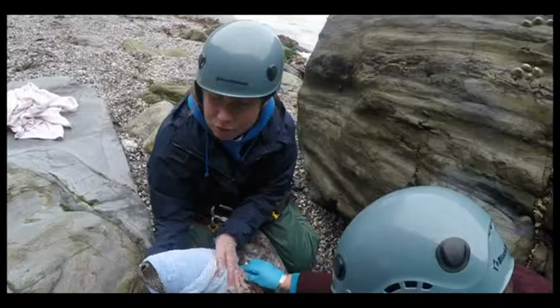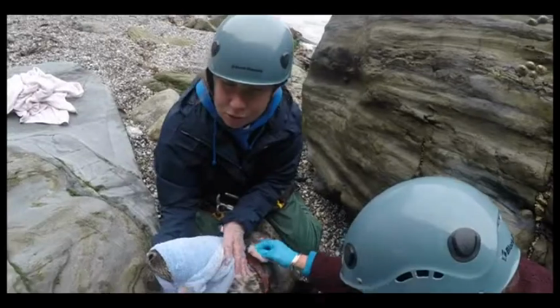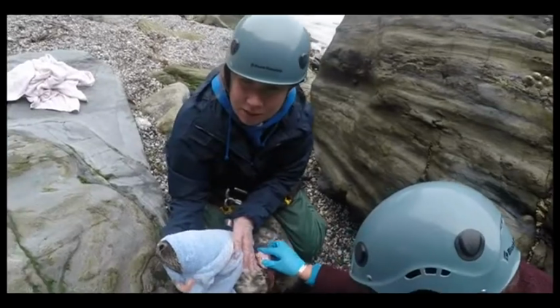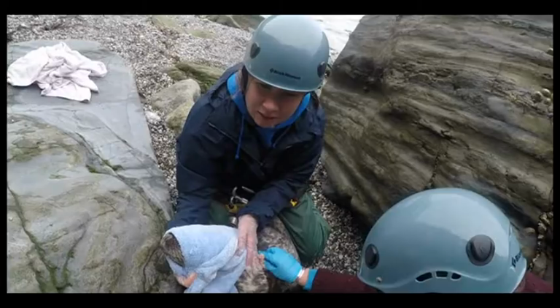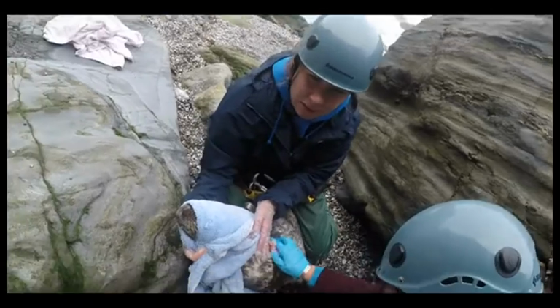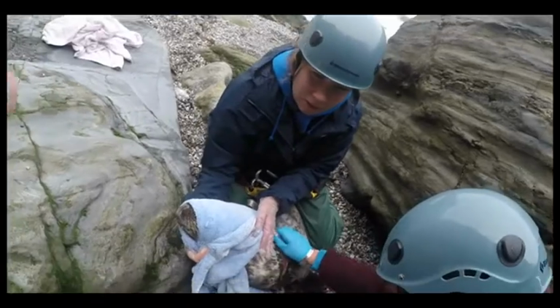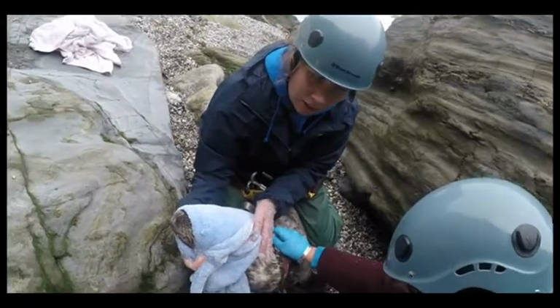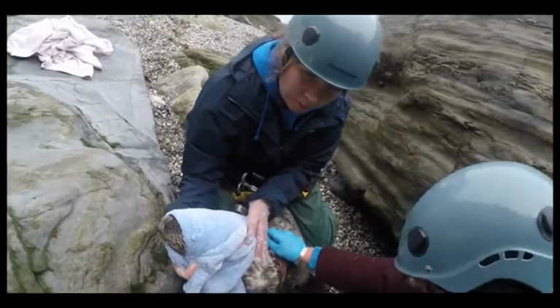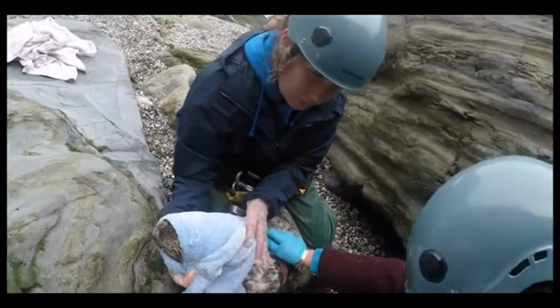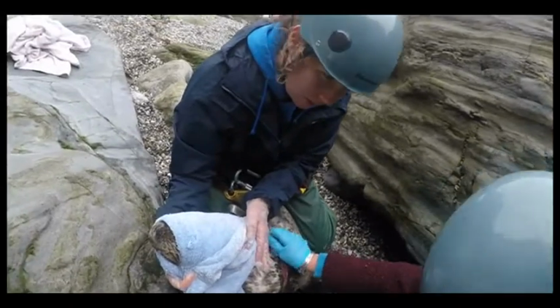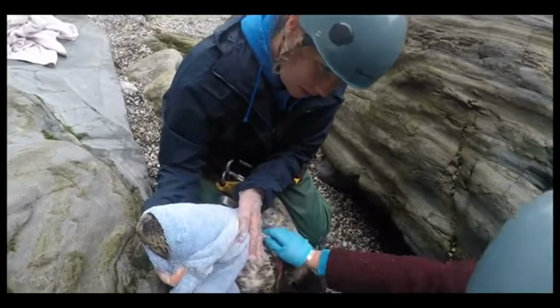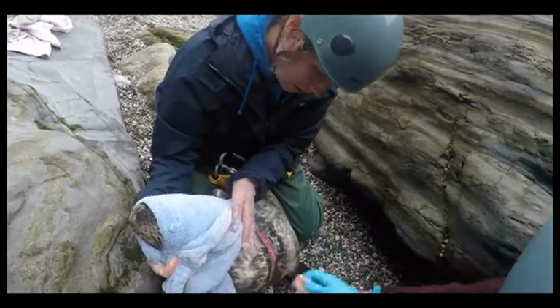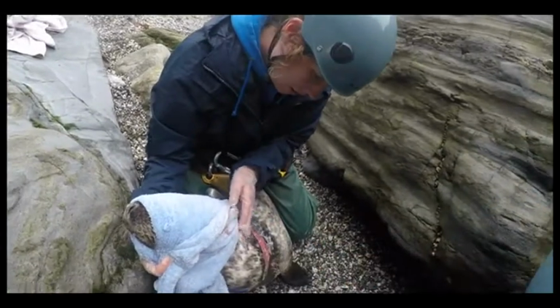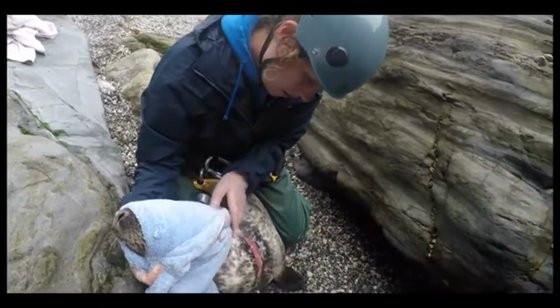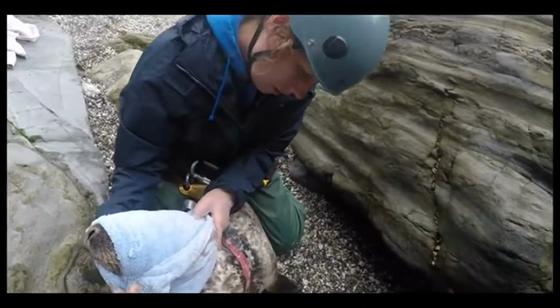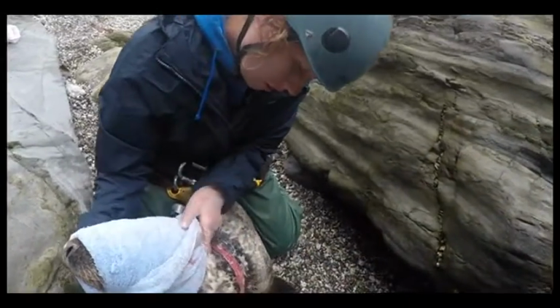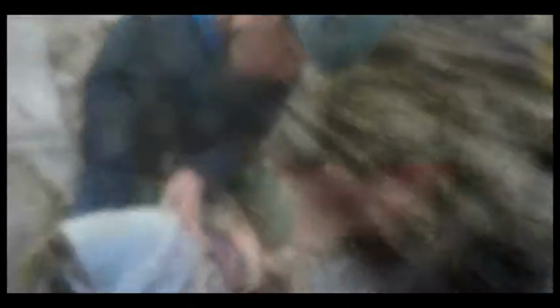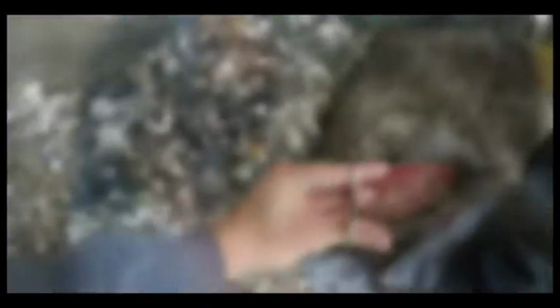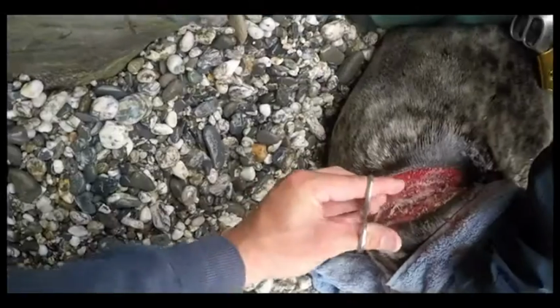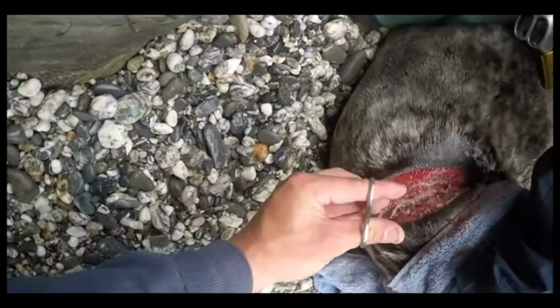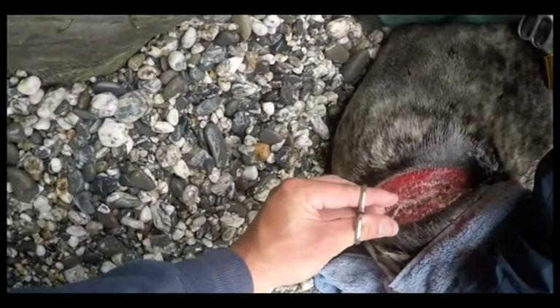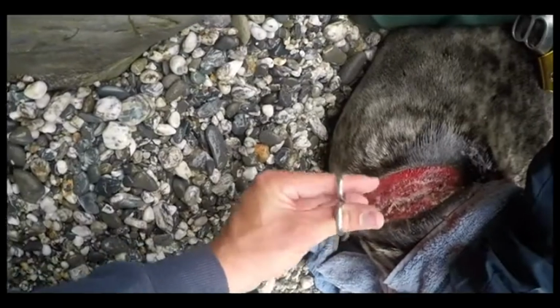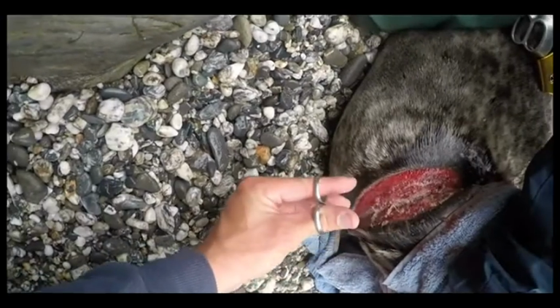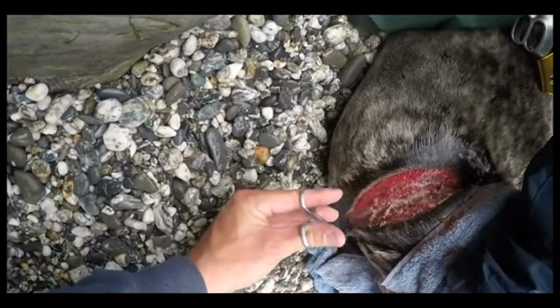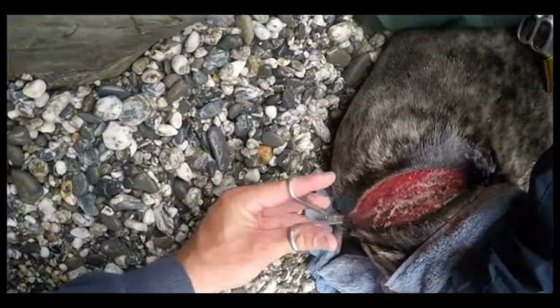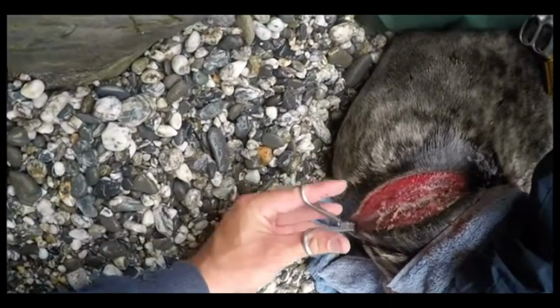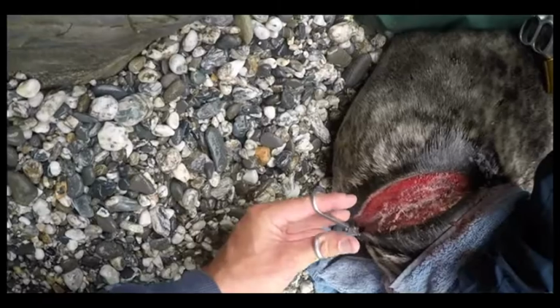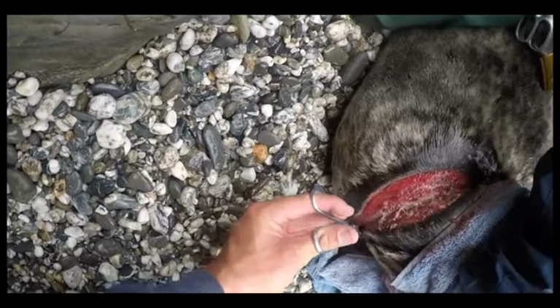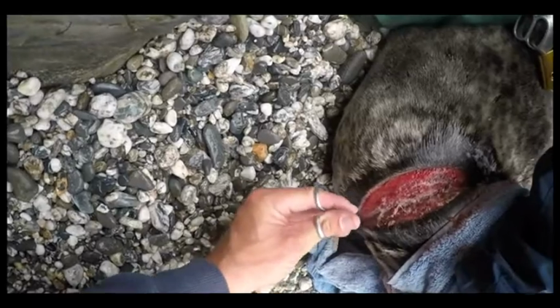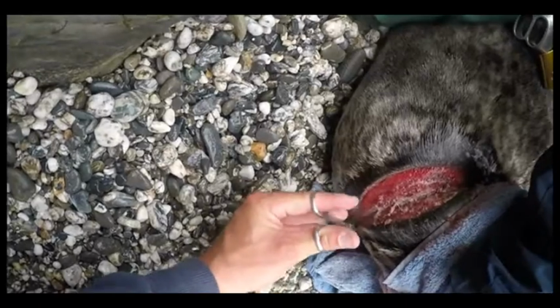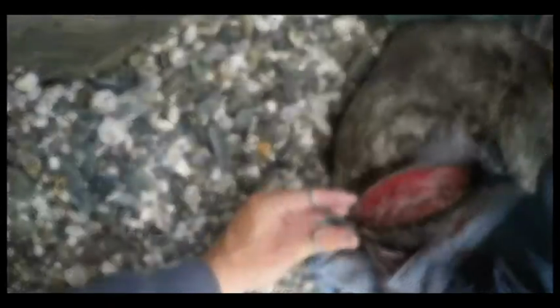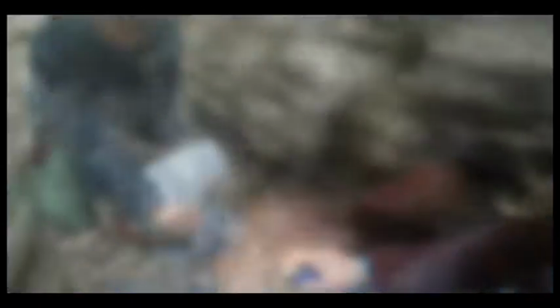There's still the risk of infection, so hair is cut away from the wound and it's washed out and sprayed with antiseptic.